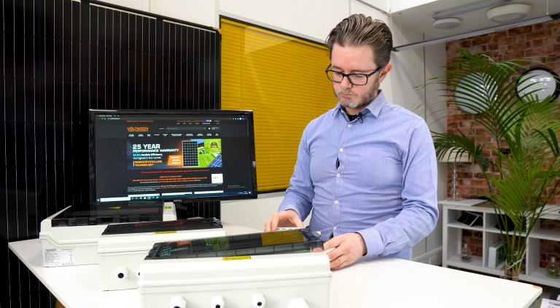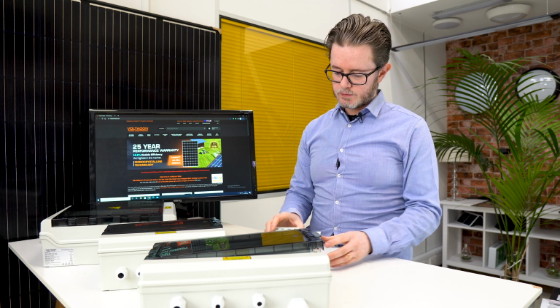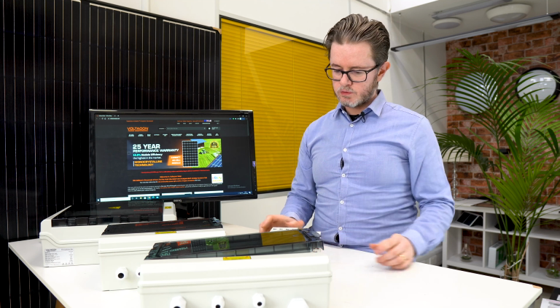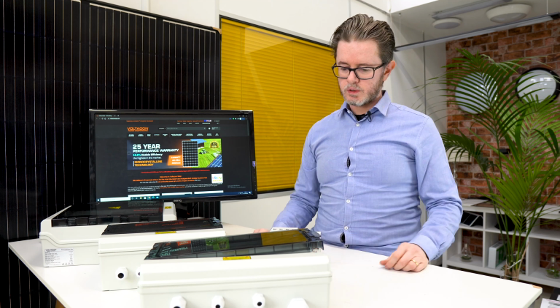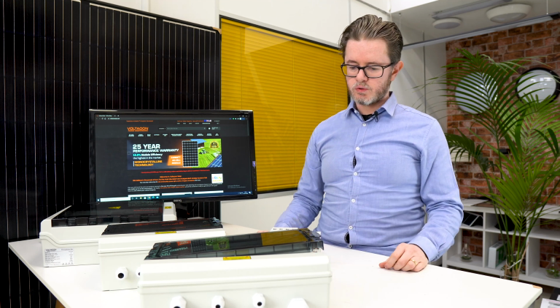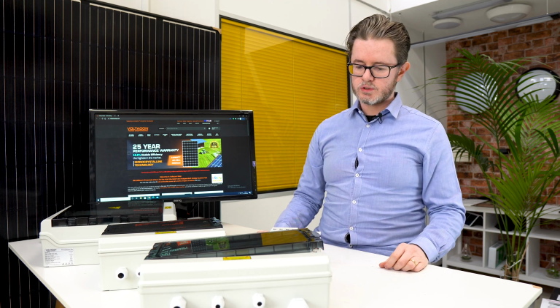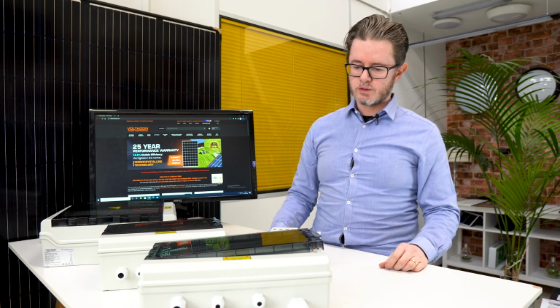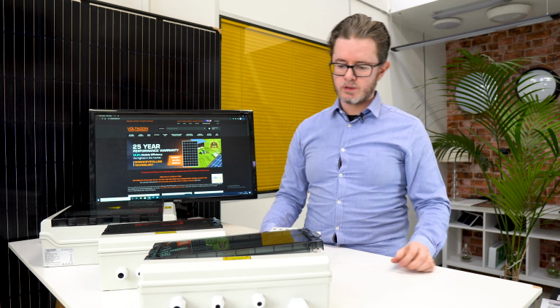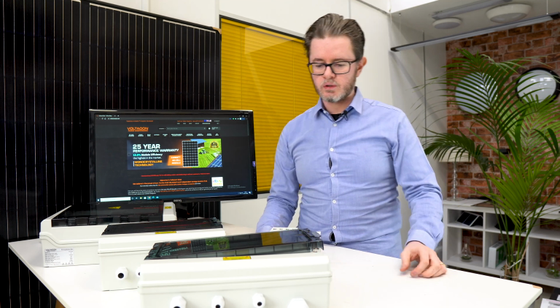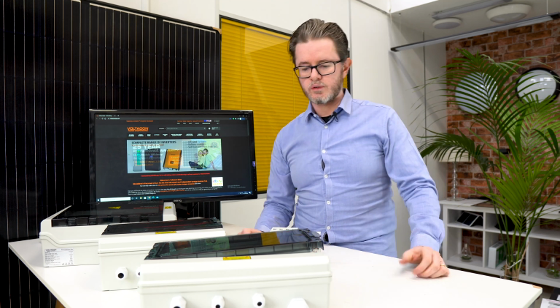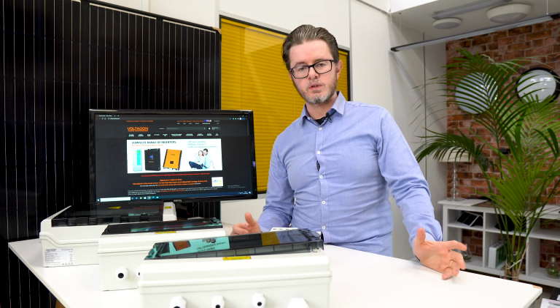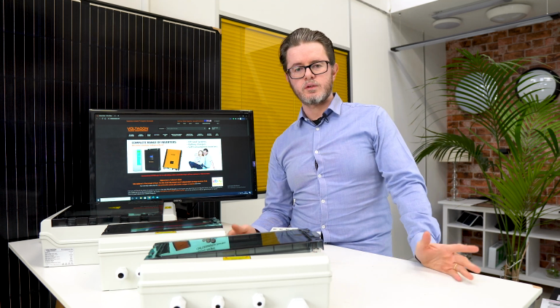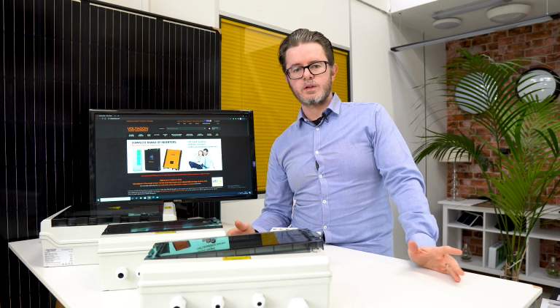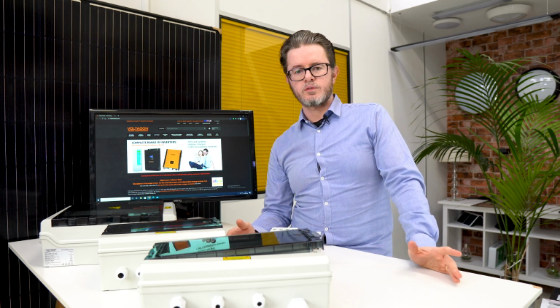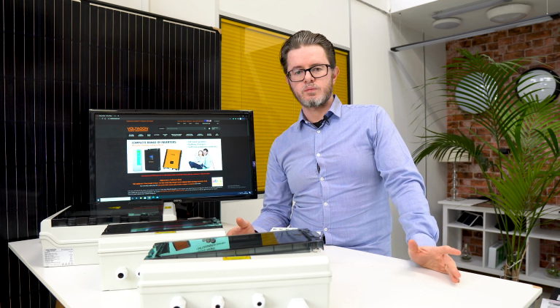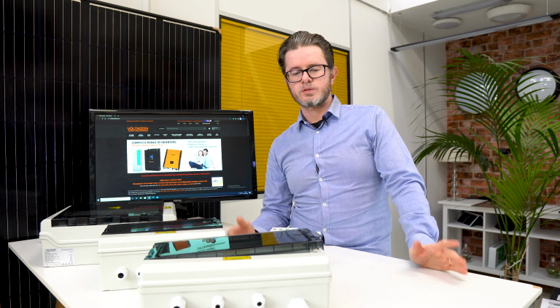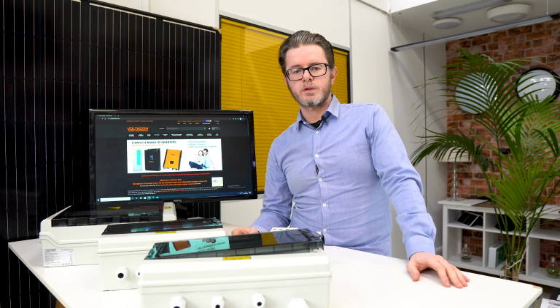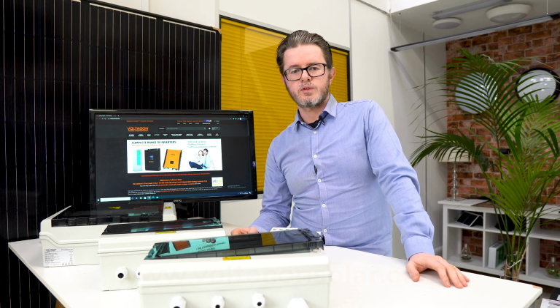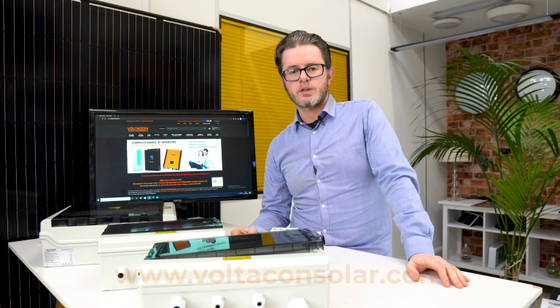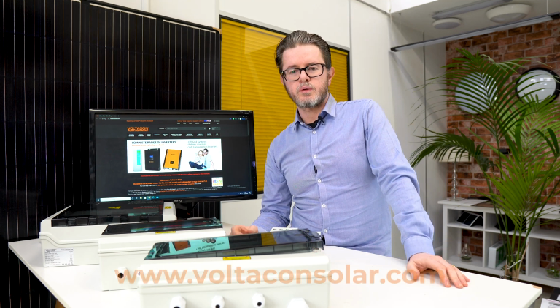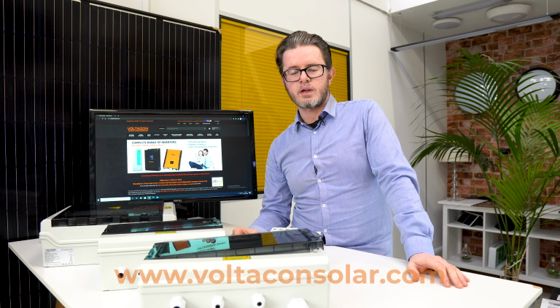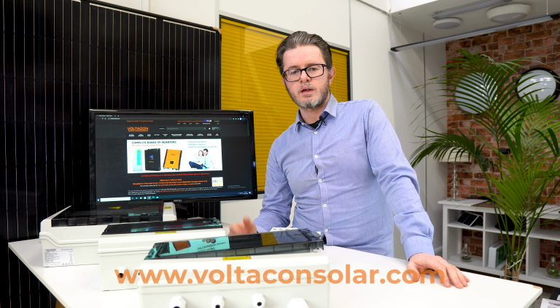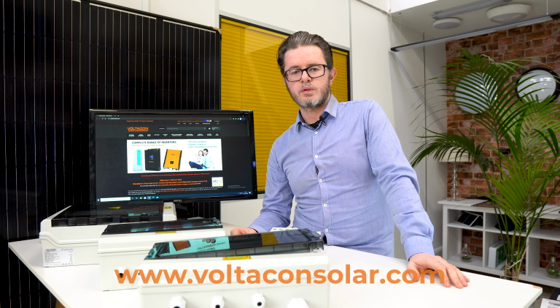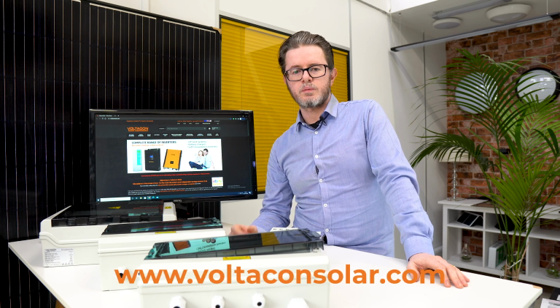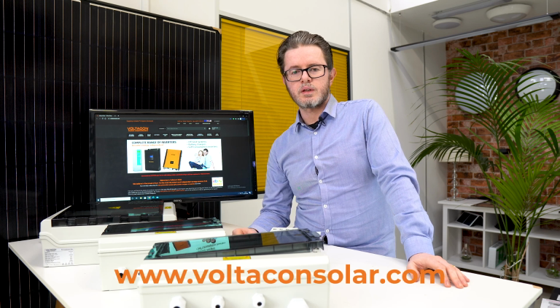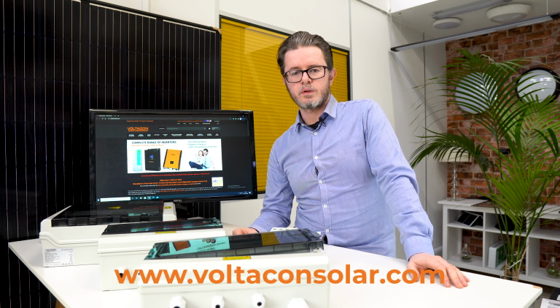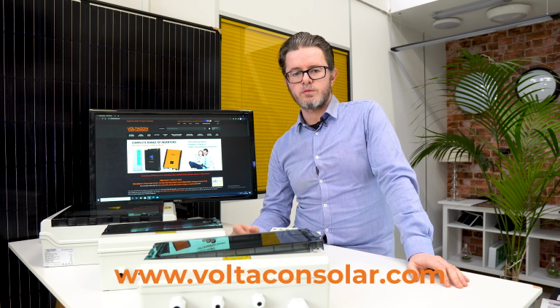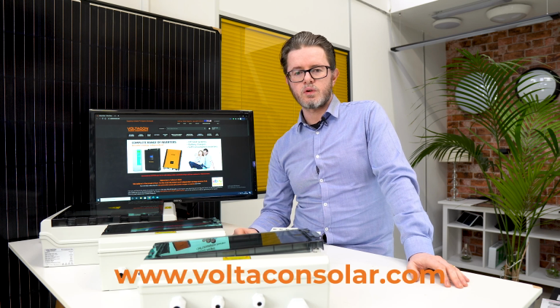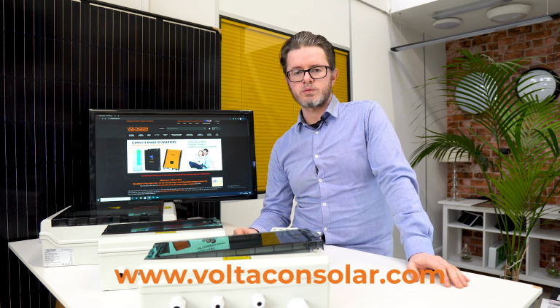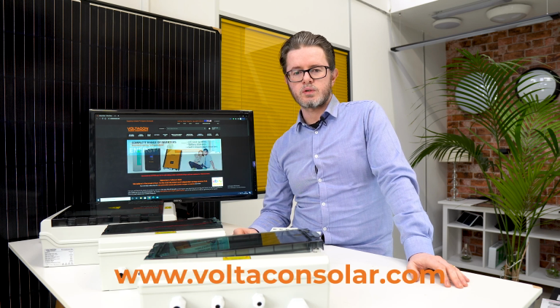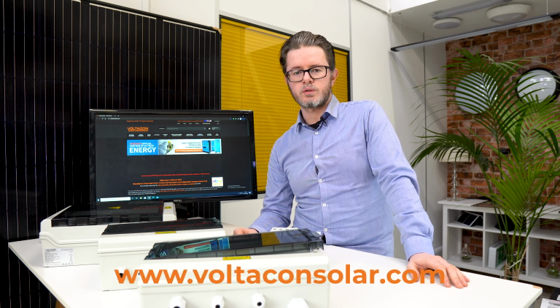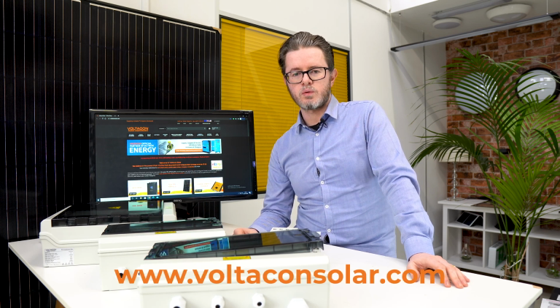Thank you very much for watching this video. If you need any further information, please visit our website at www.voltaconsolar.com.